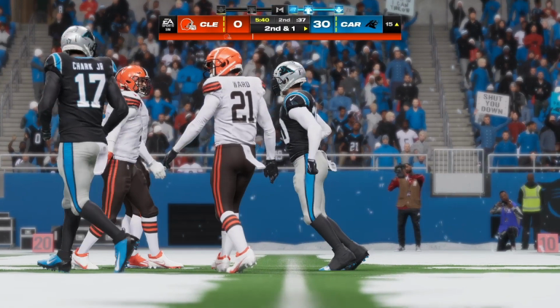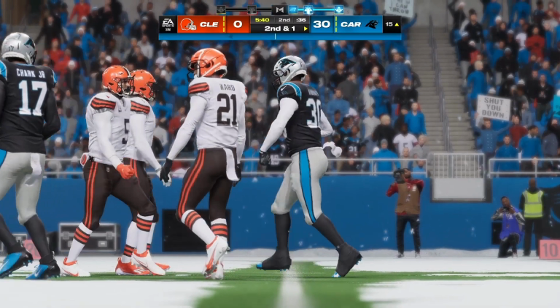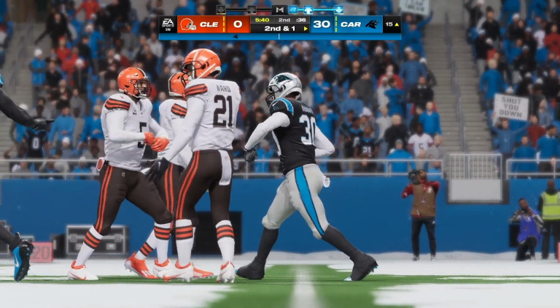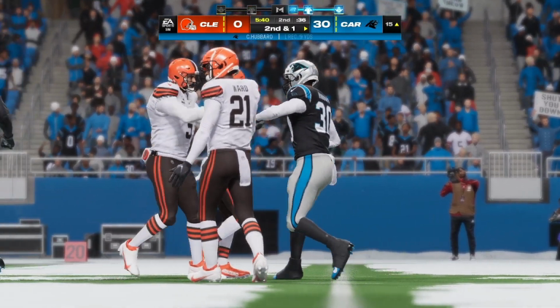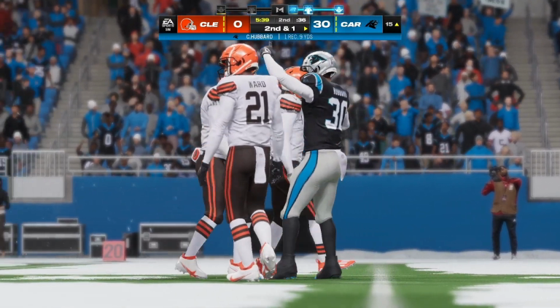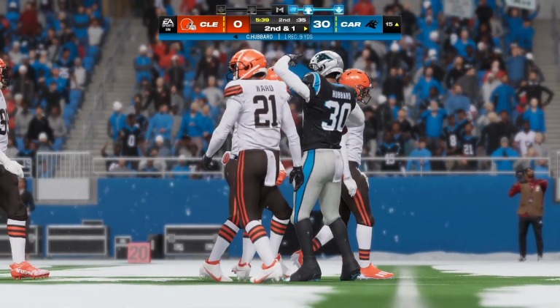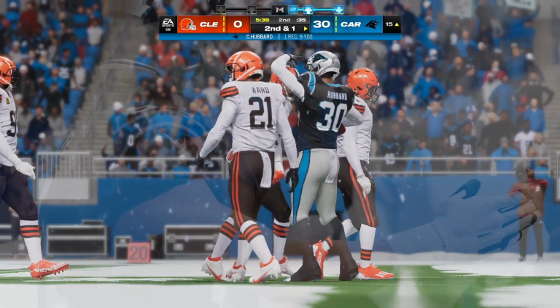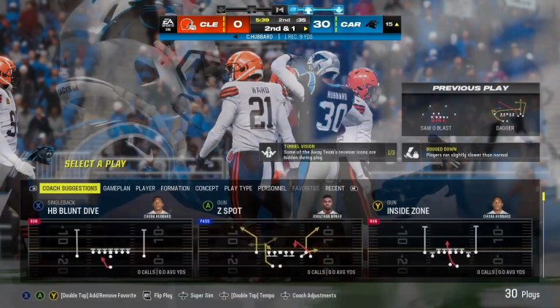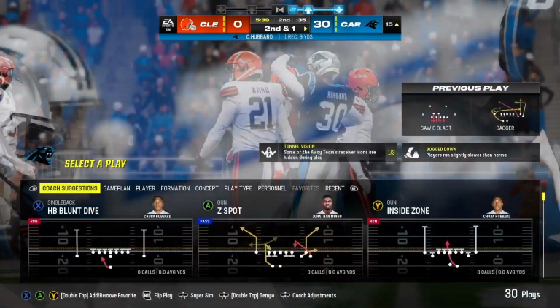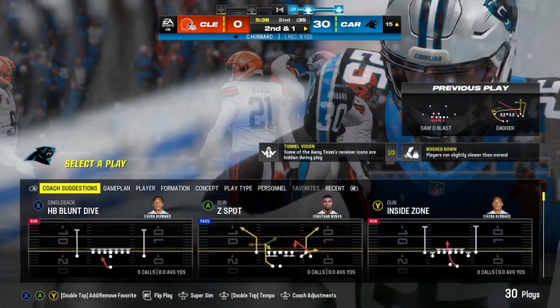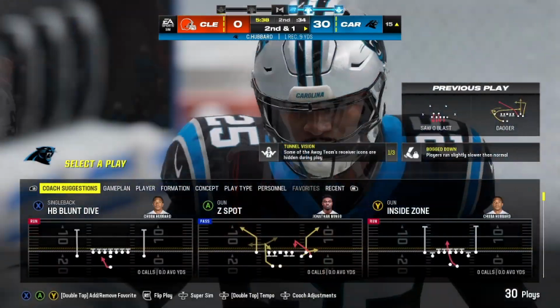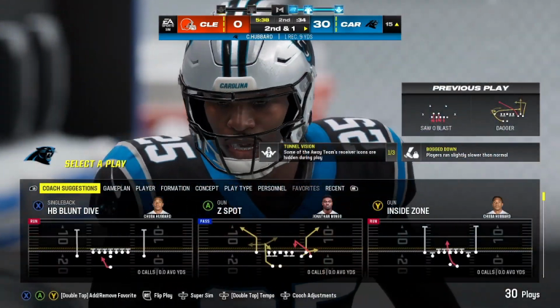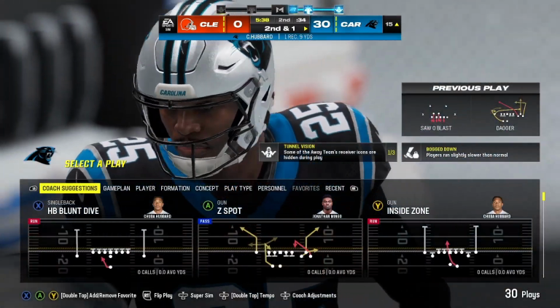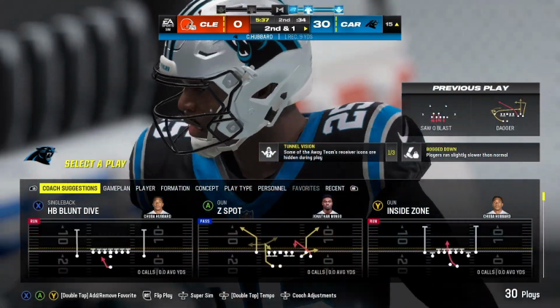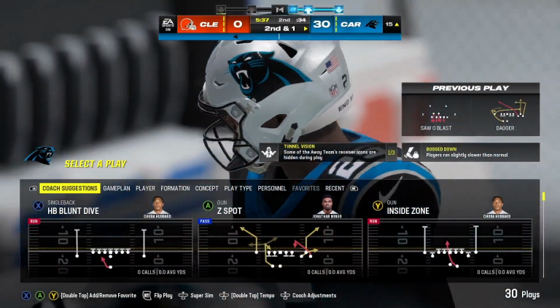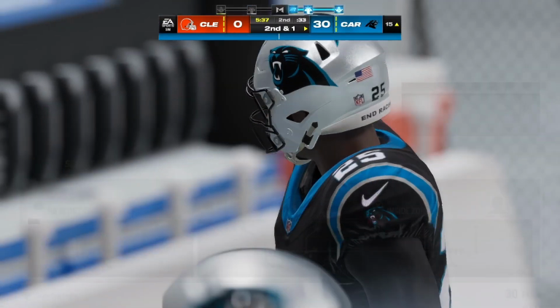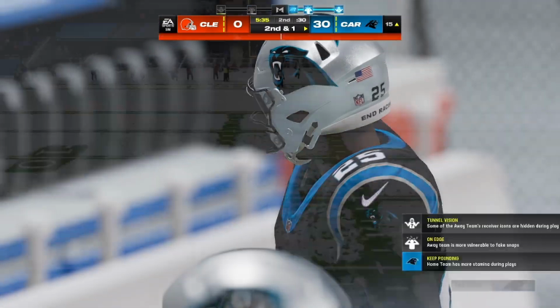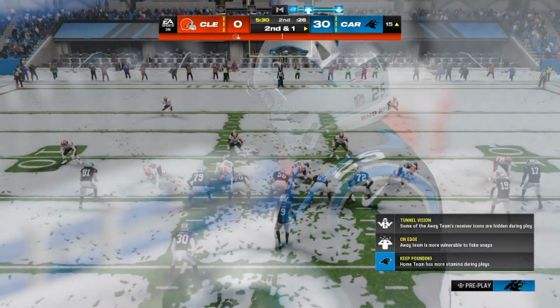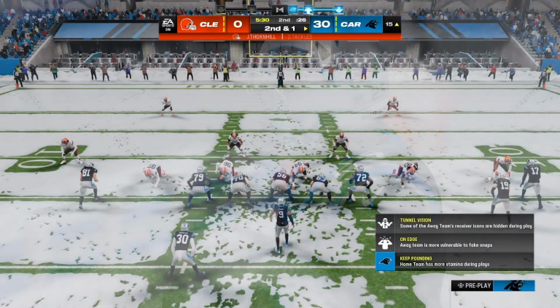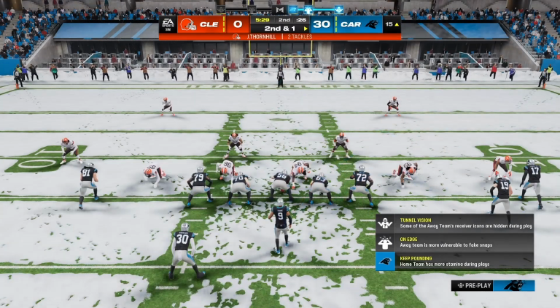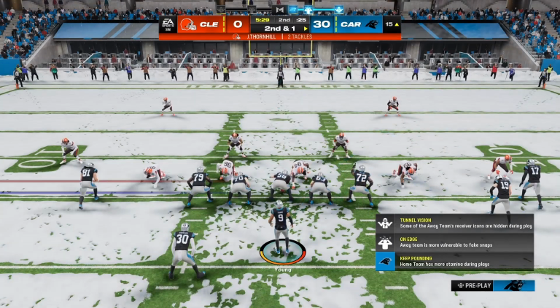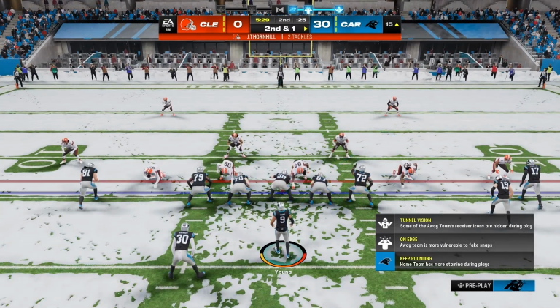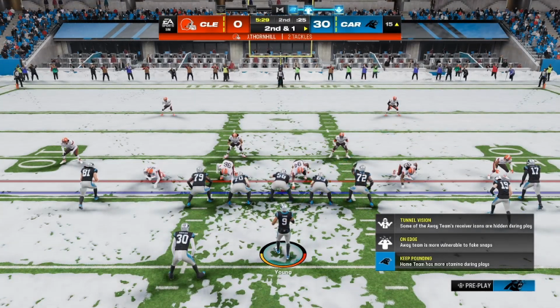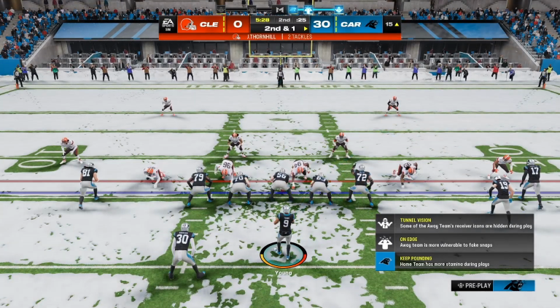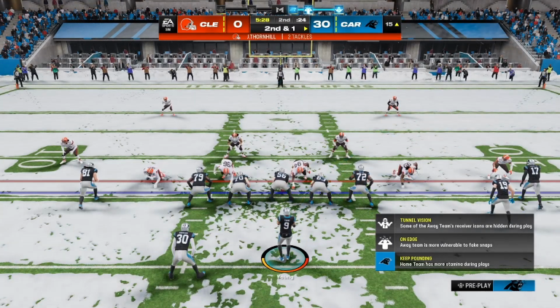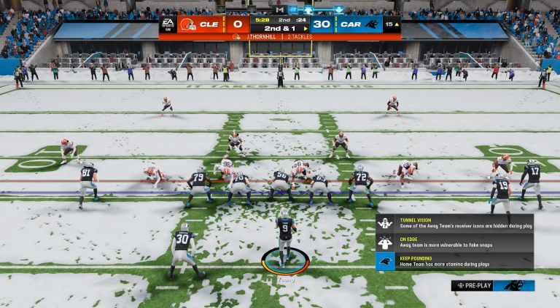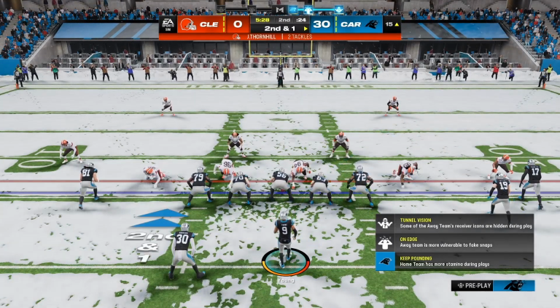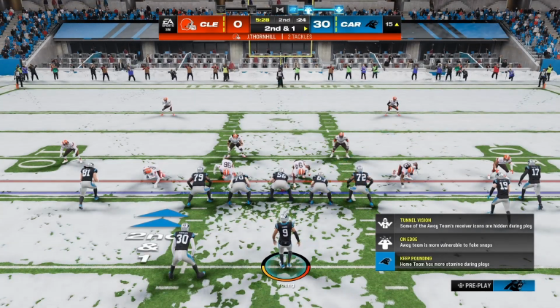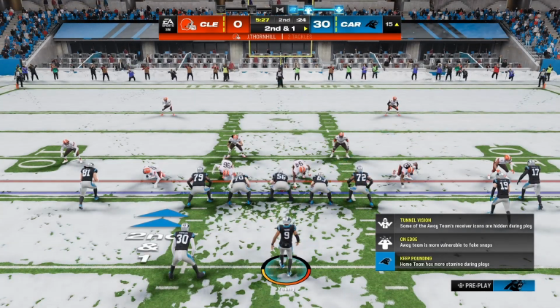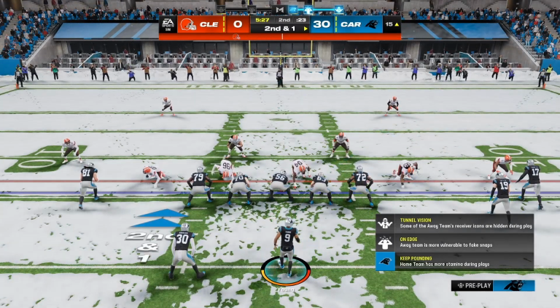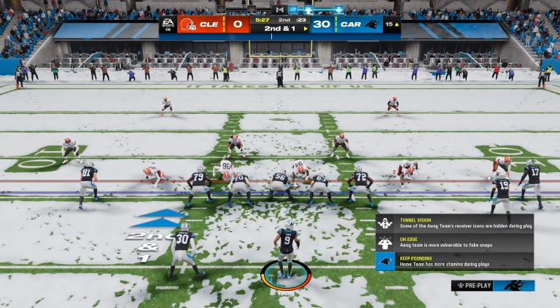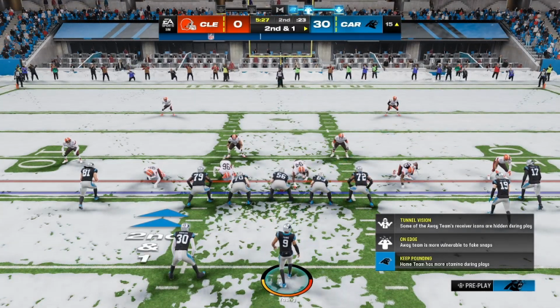He eluded him, so the completion results there in nine yards, and it'll bring up a second and short.